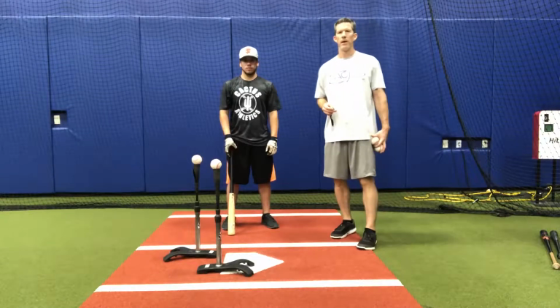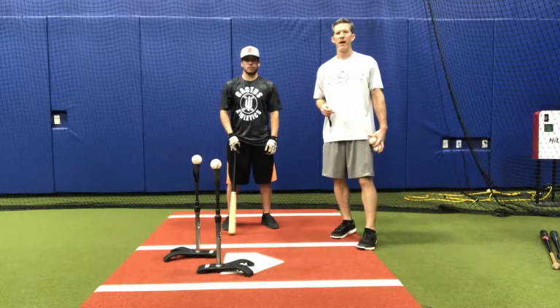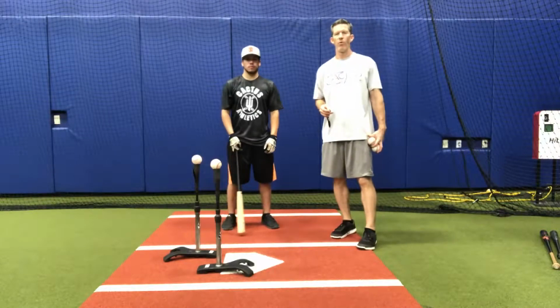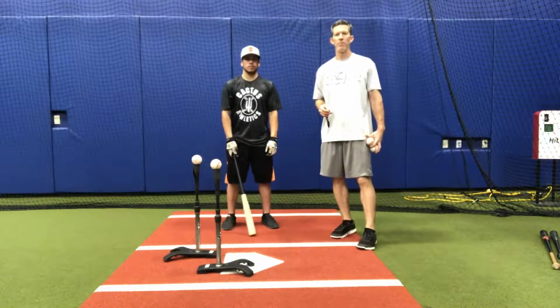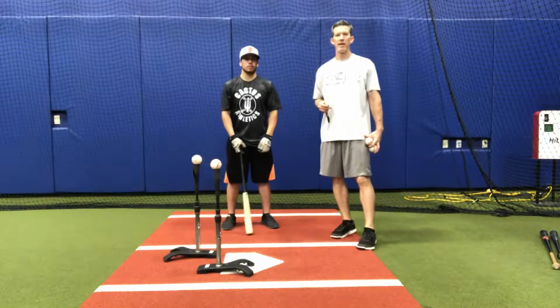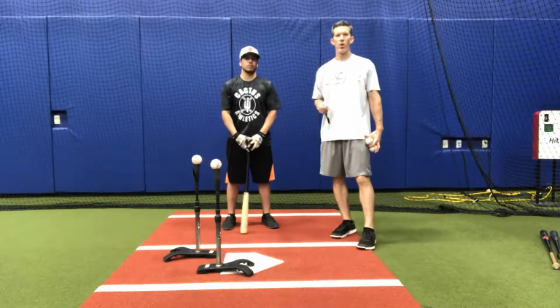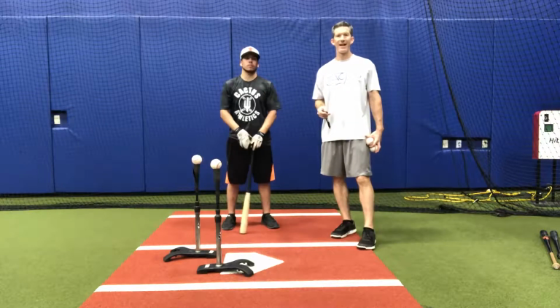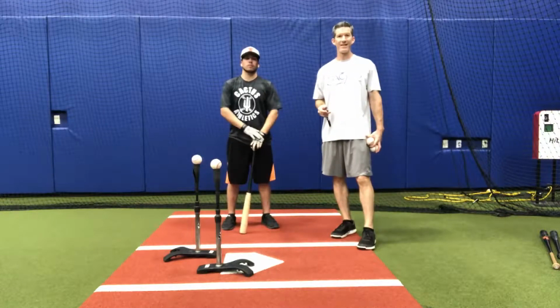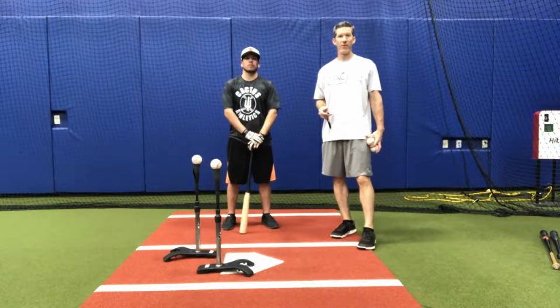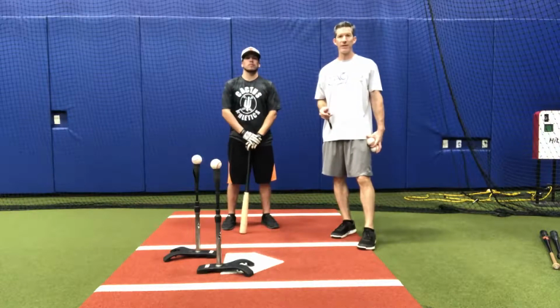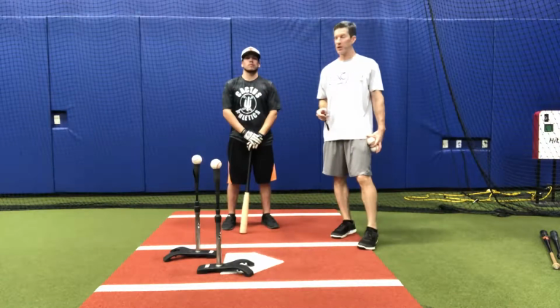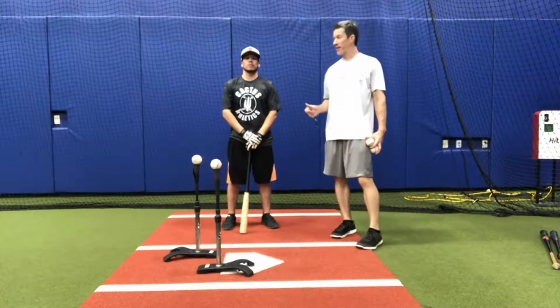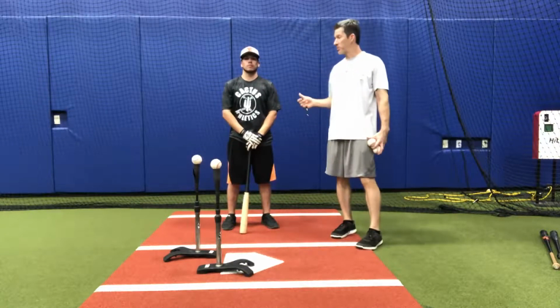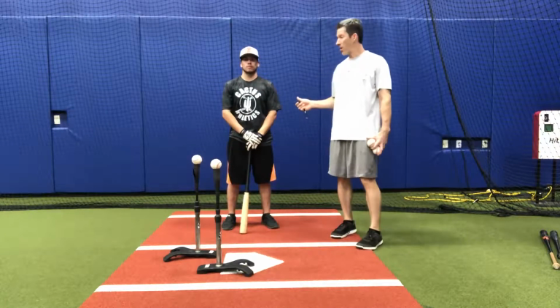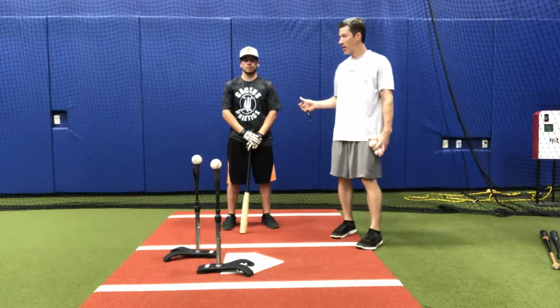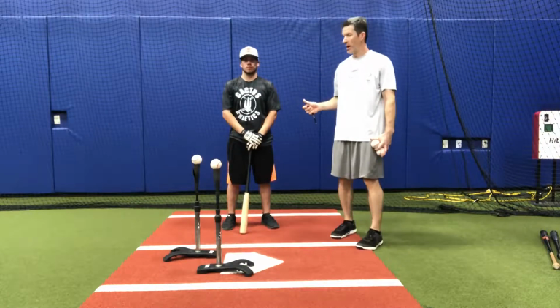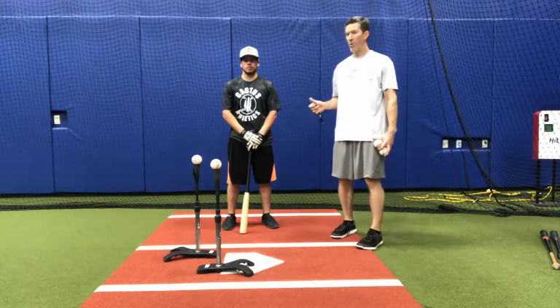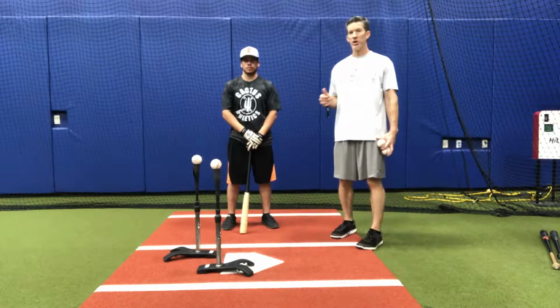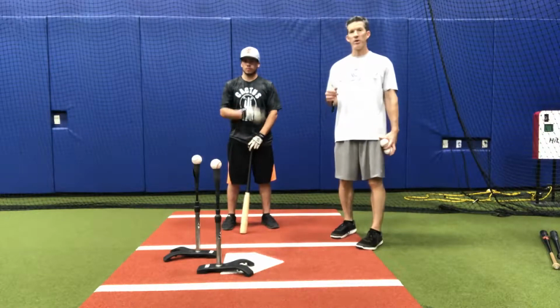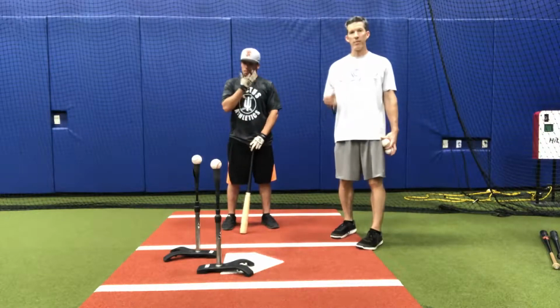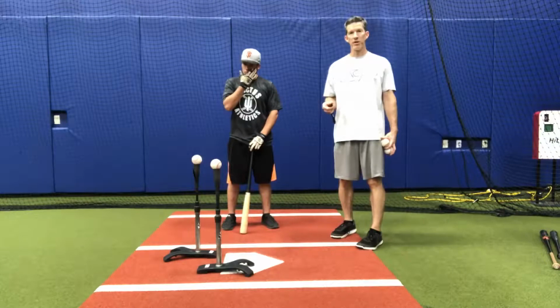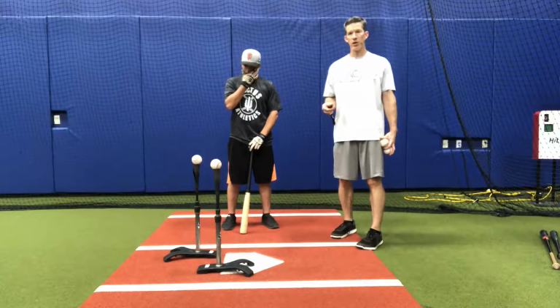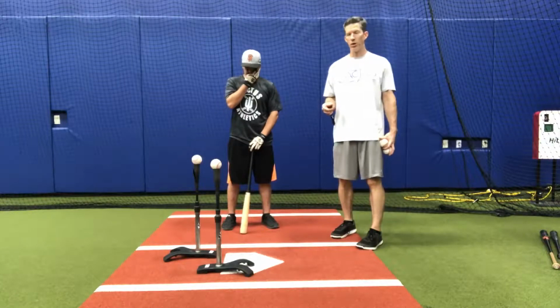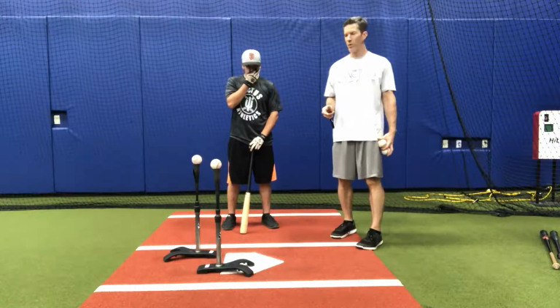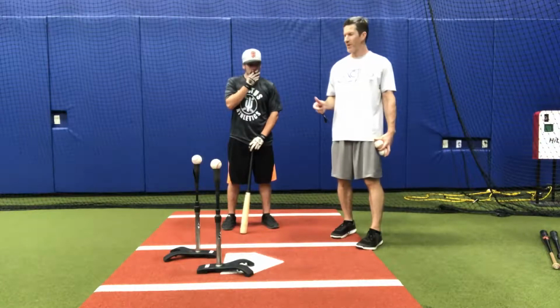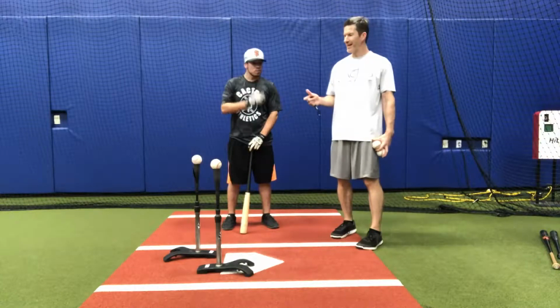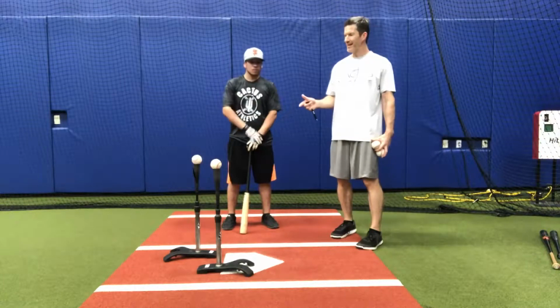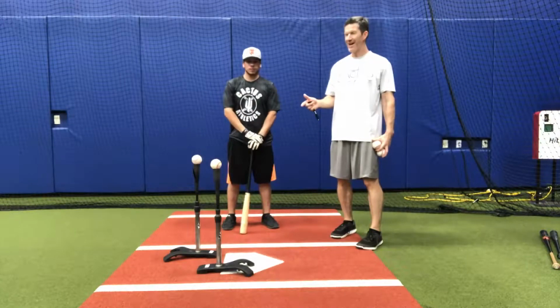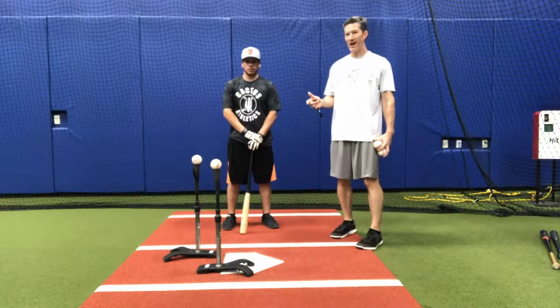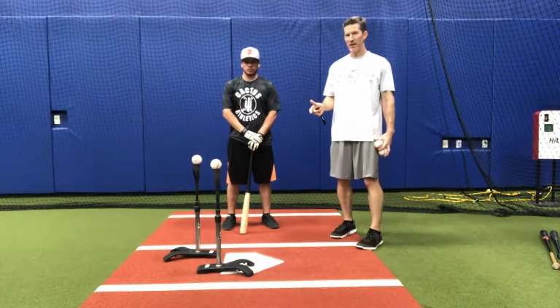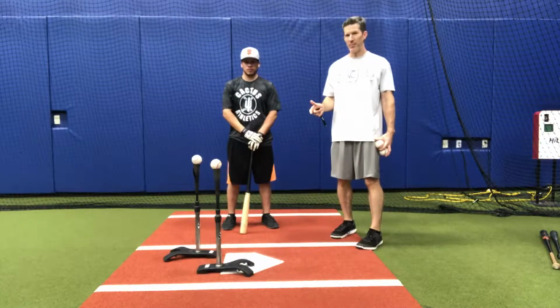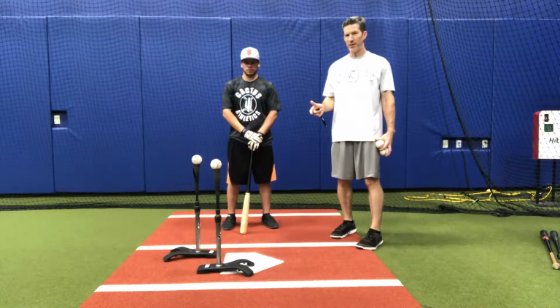Hey, everyone. Billy Horton with Texas Athletics. This is Jacob Small. We're going to do a double tee drill for inside and outside pitches.